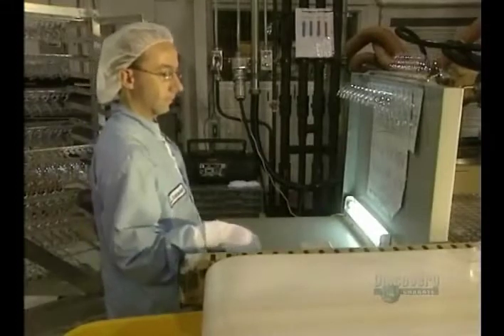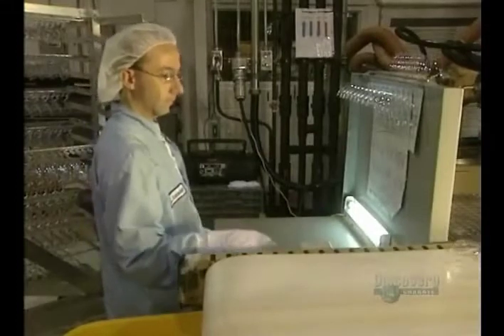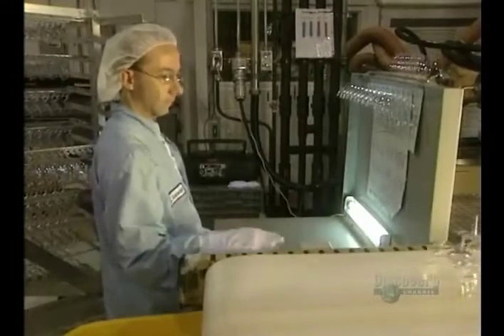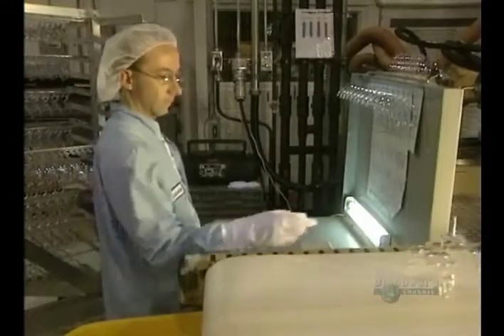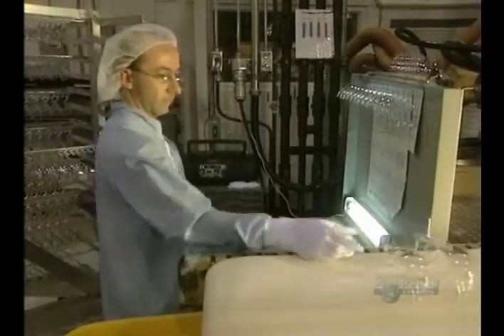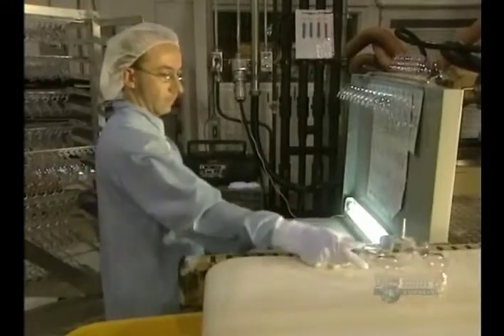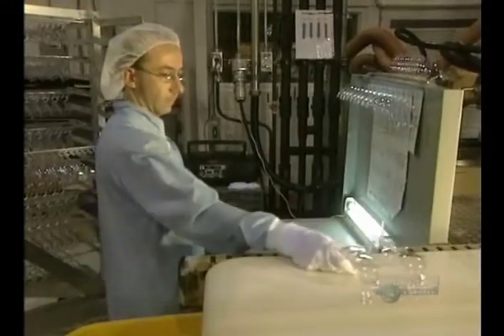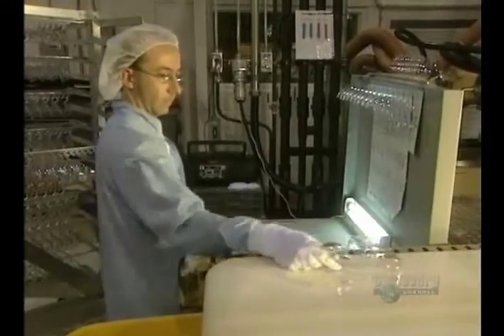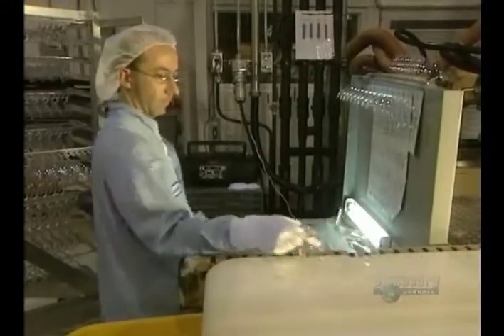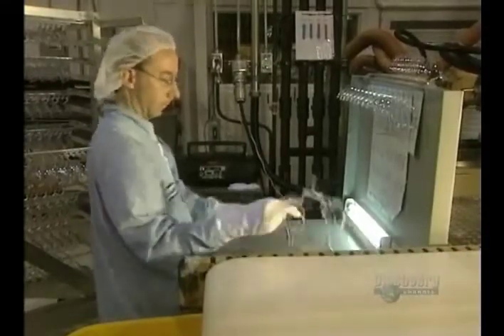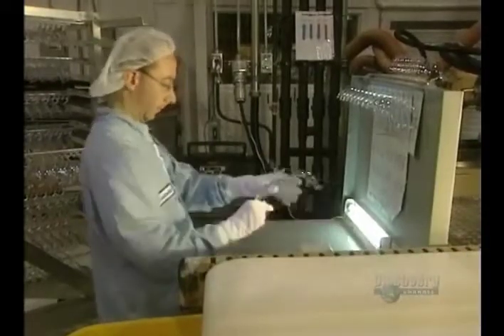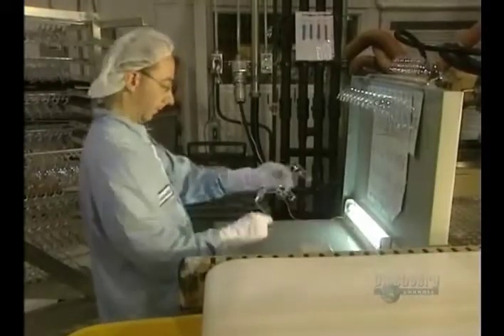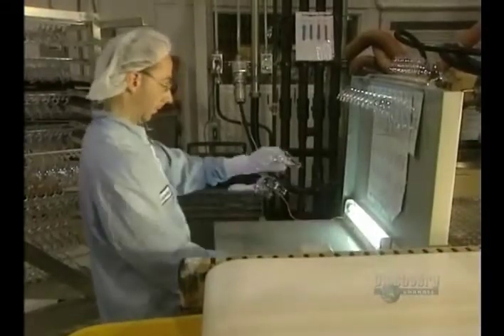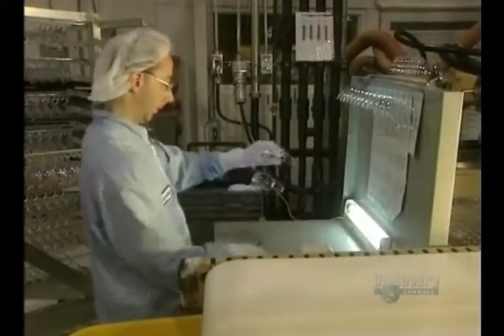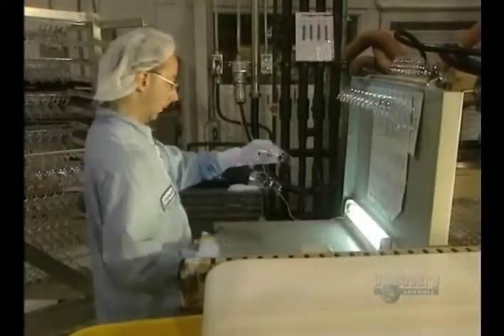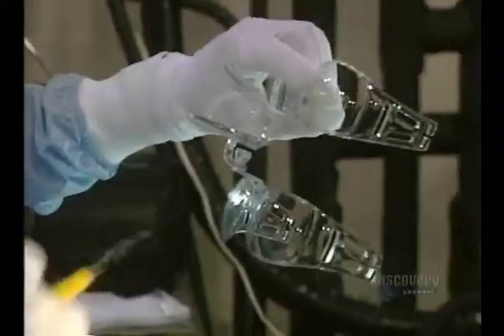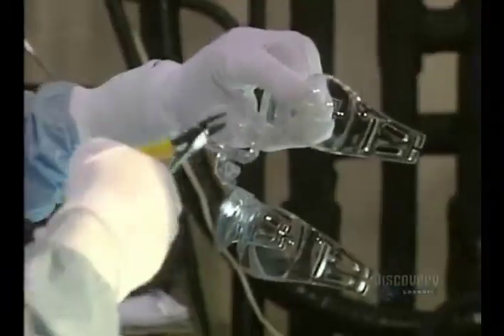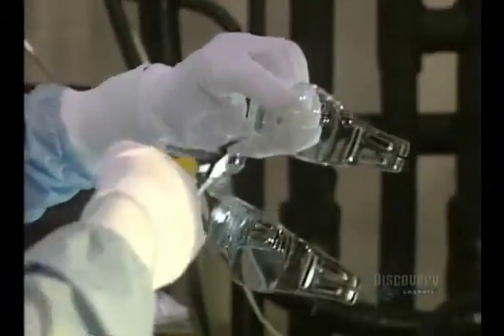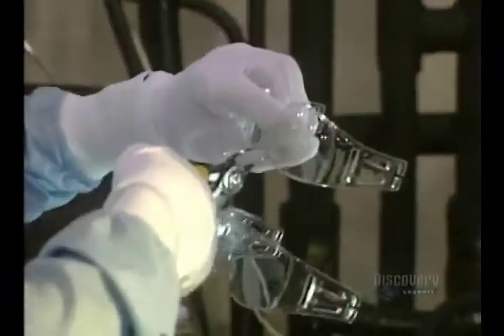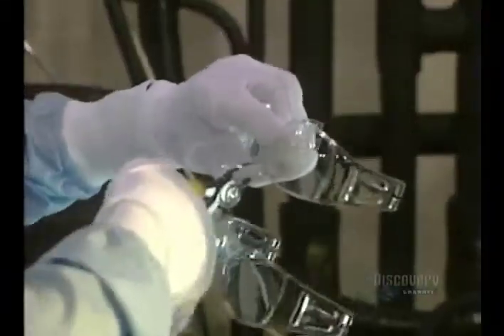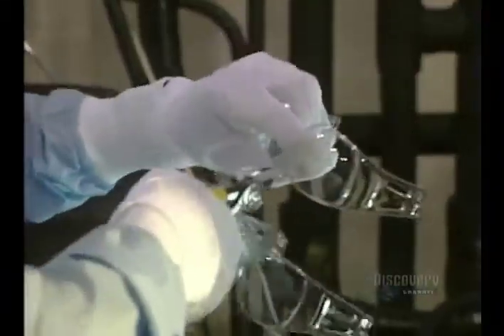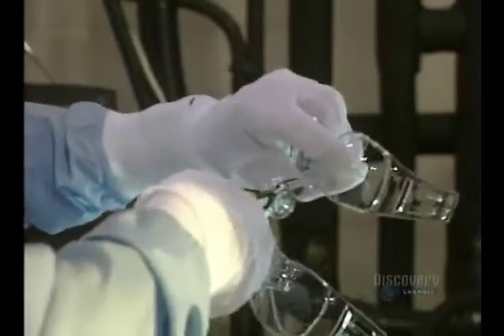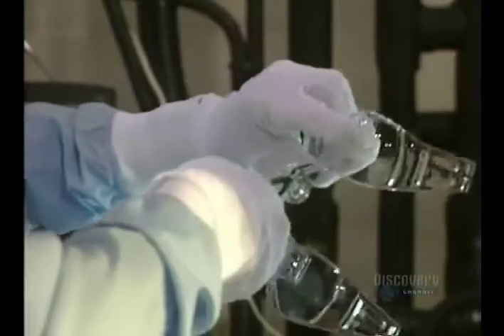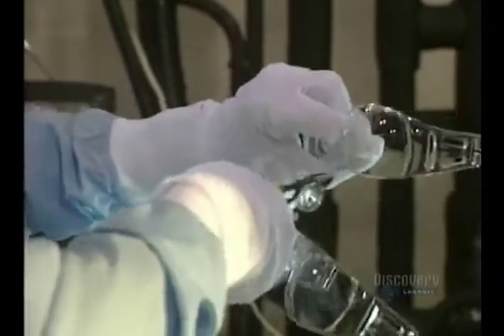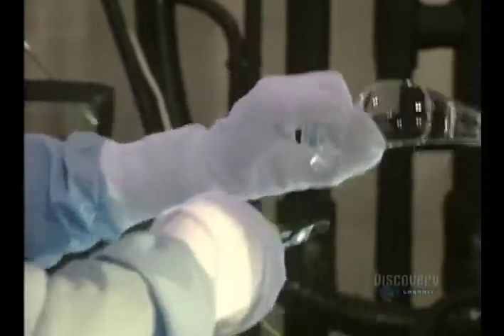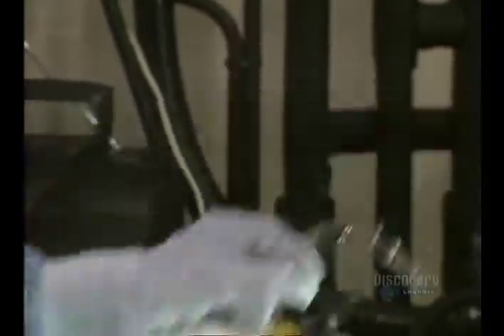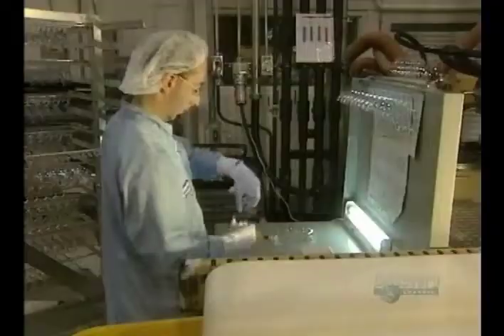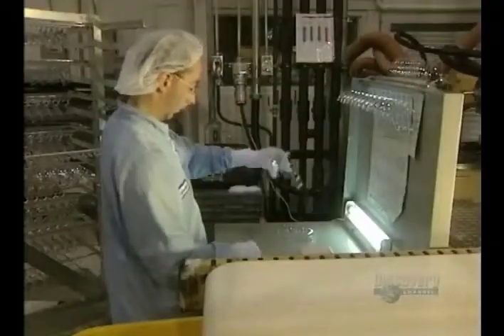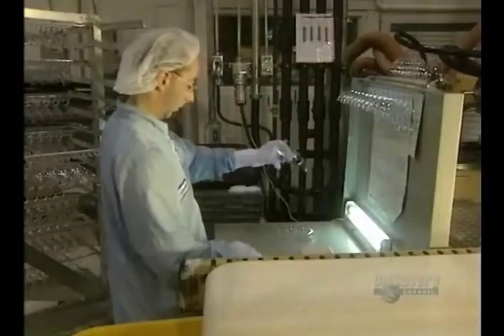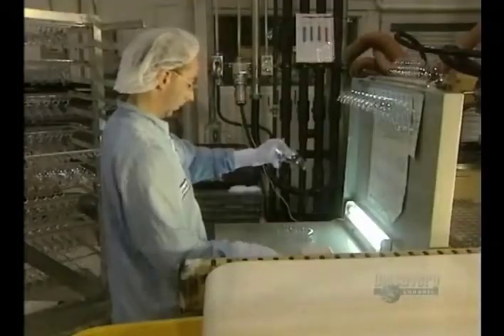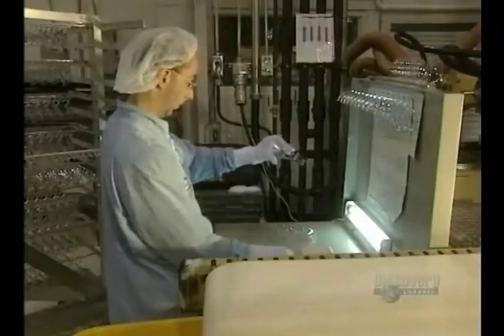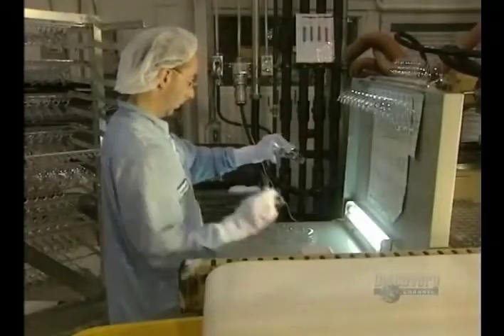They mould several glasses at a time. The glasses are separated by hand, and then are given an initial visual inspection.